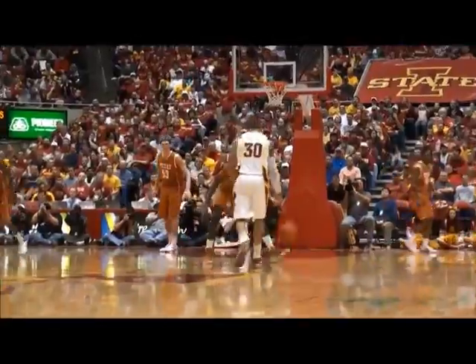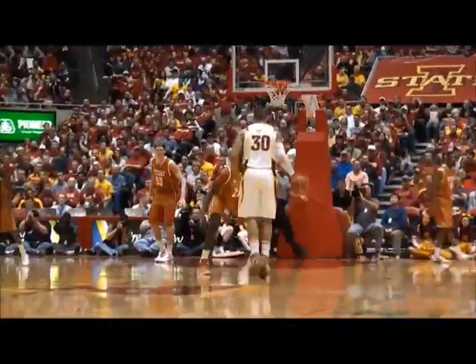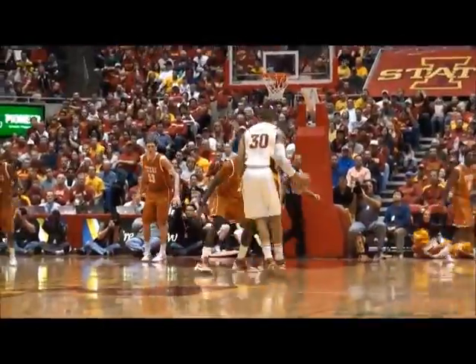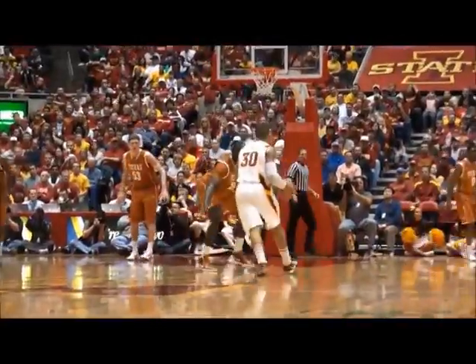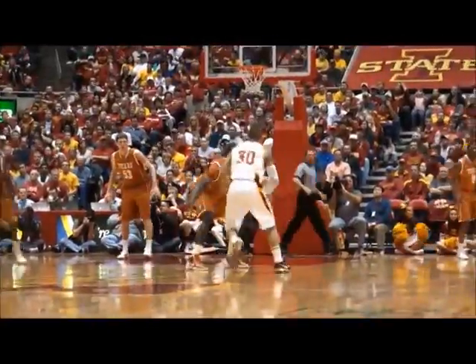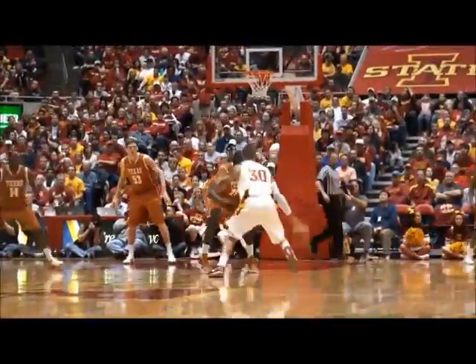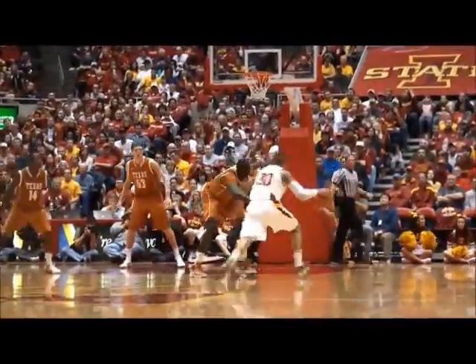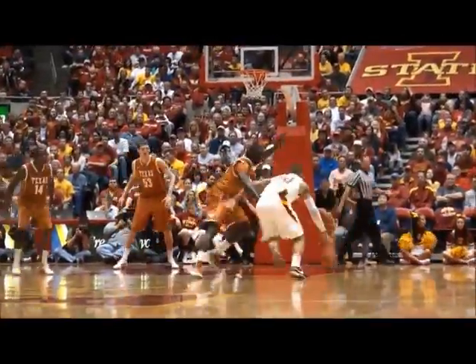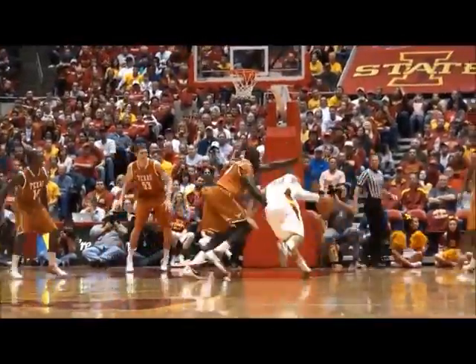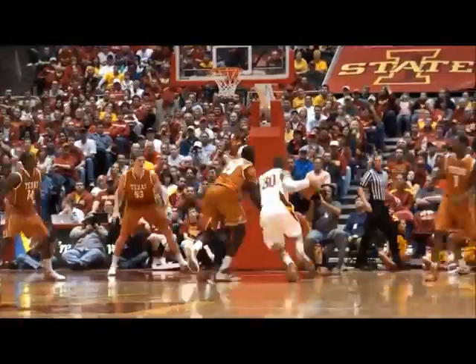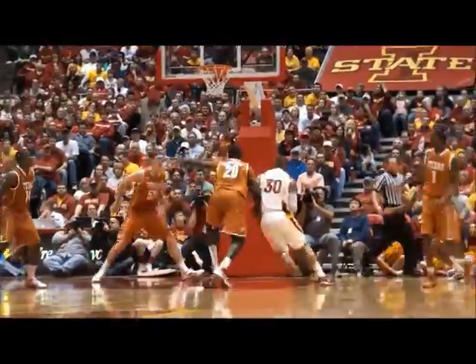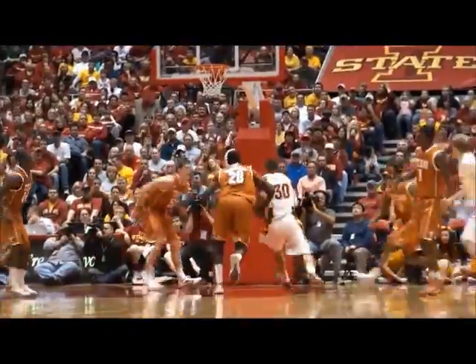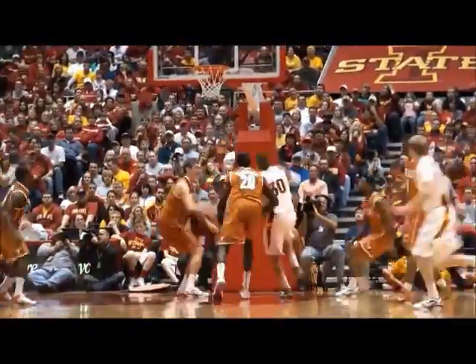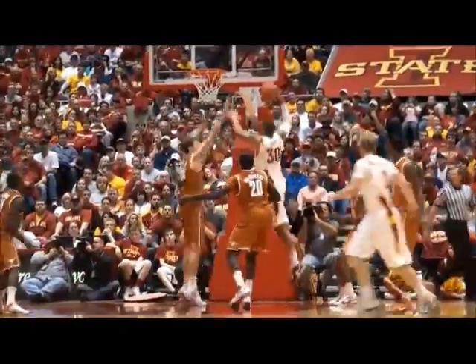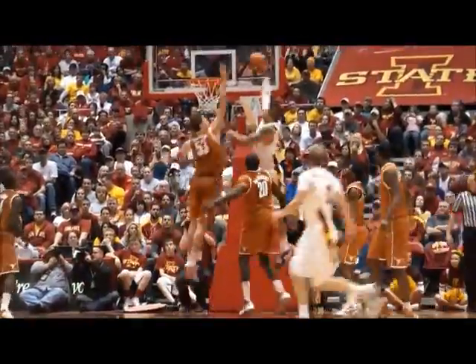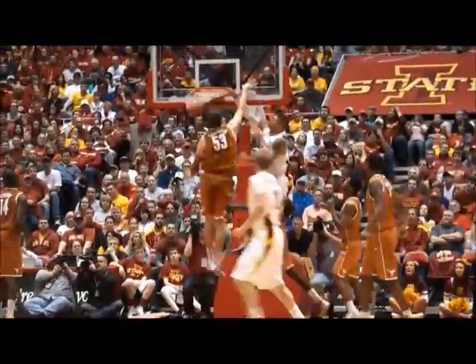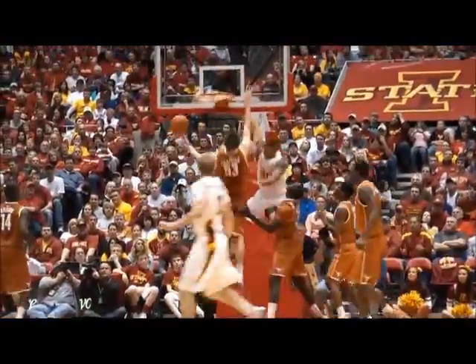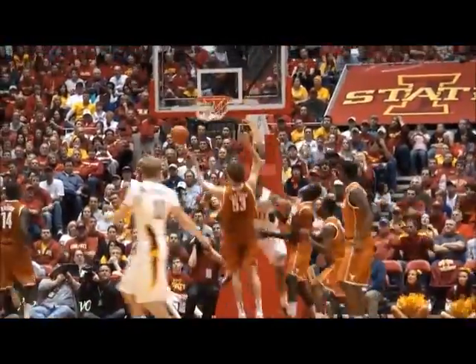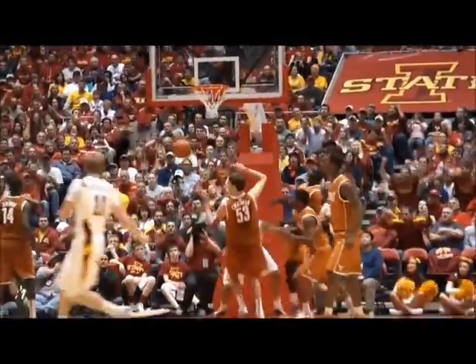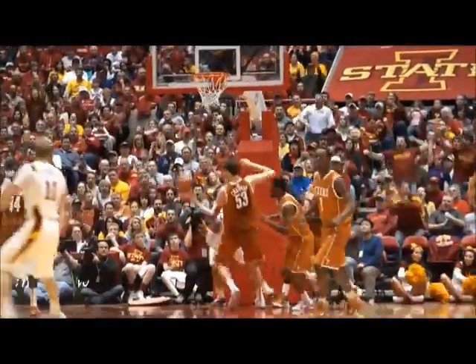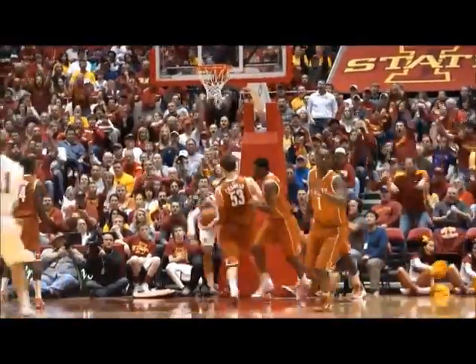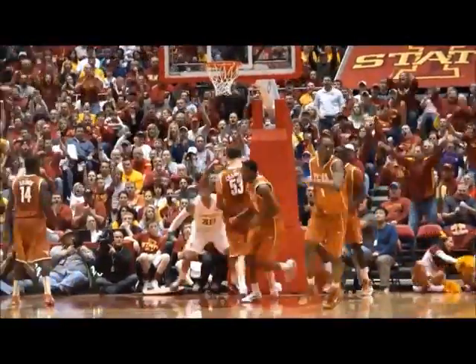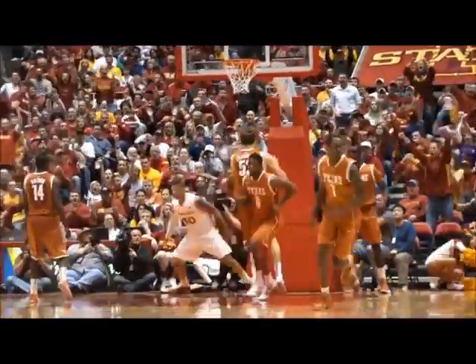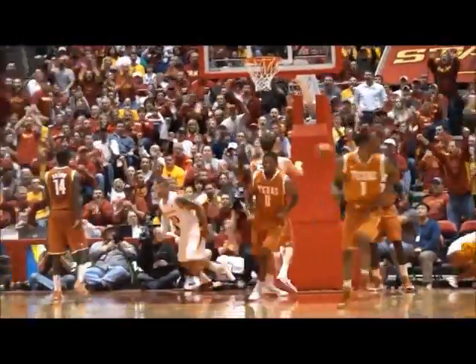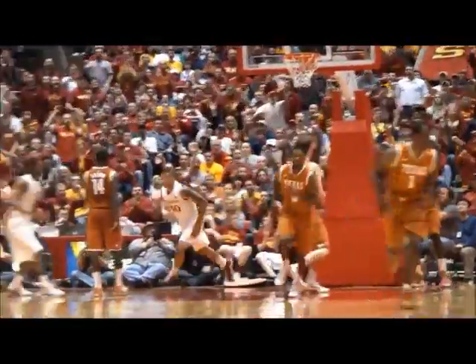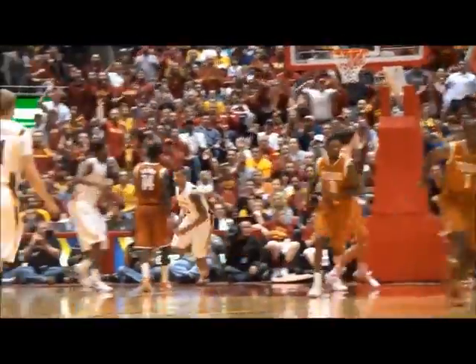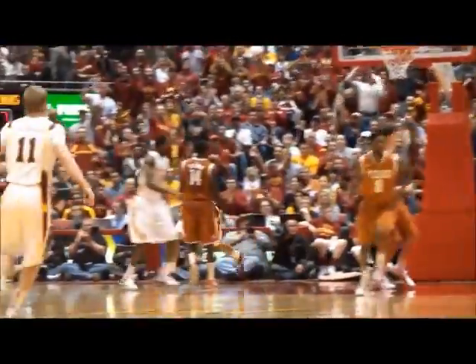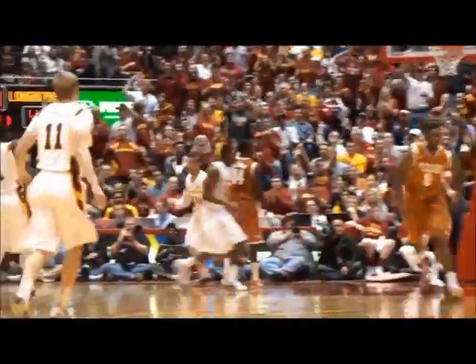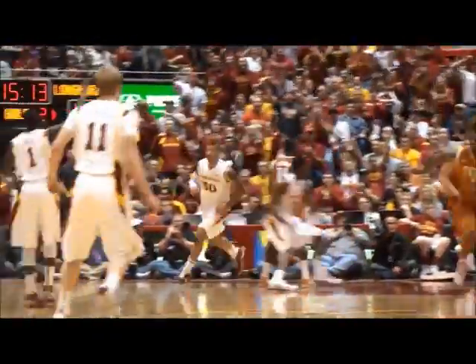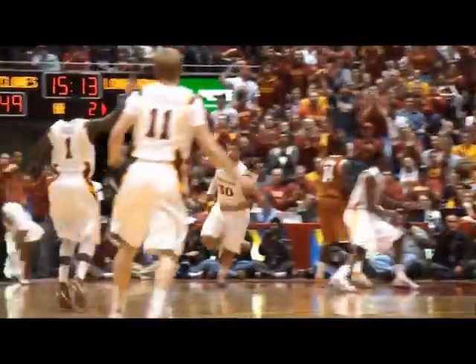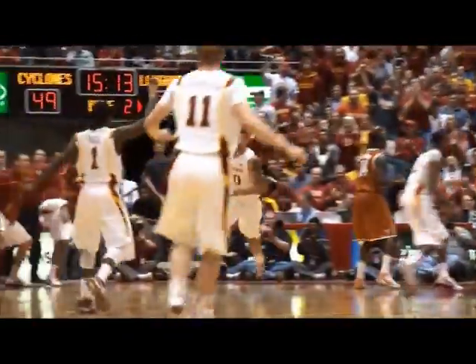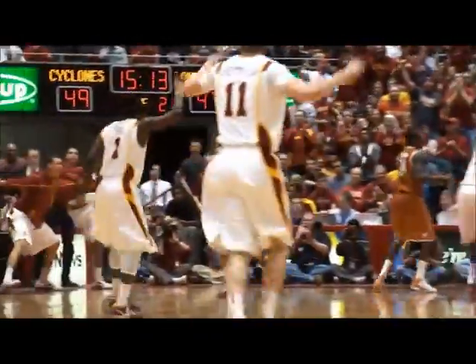49-47, Iowa State's lead is 2. Here's White driving and dunking with the right hand!